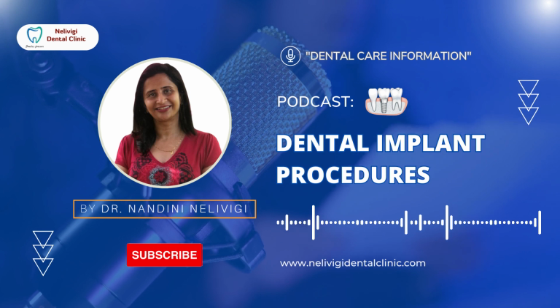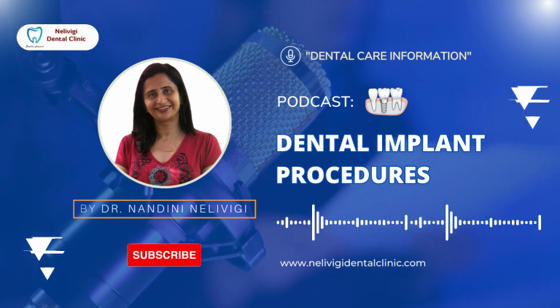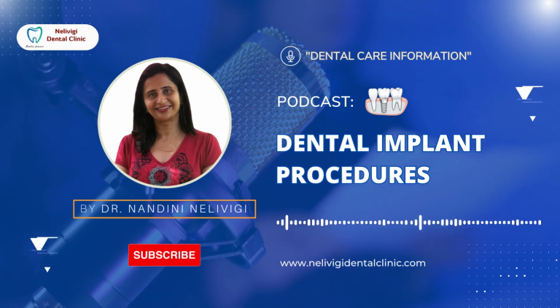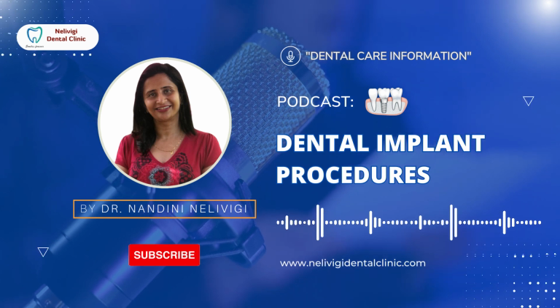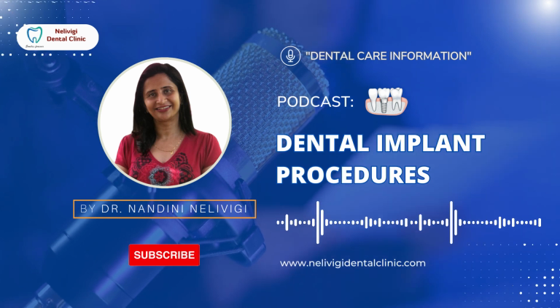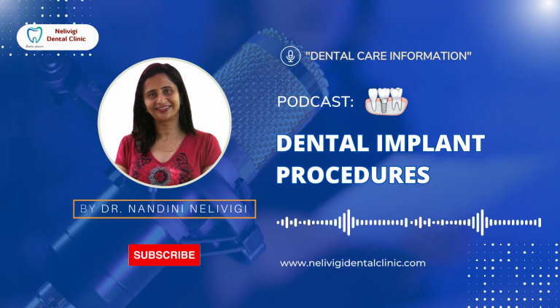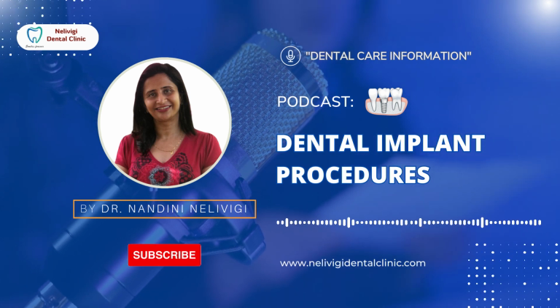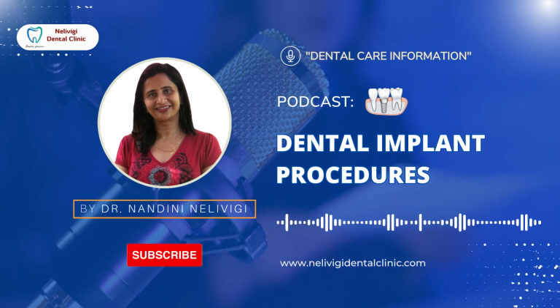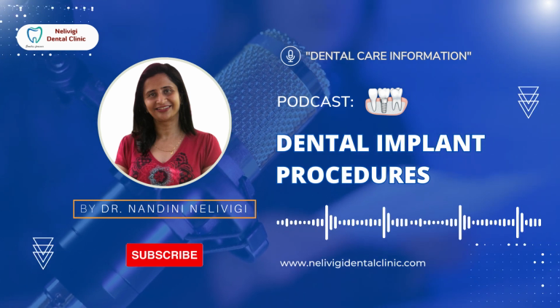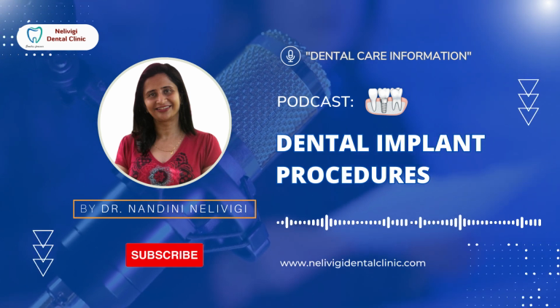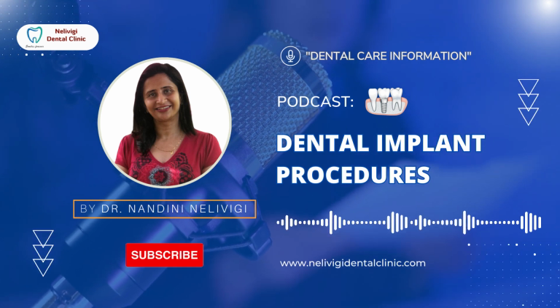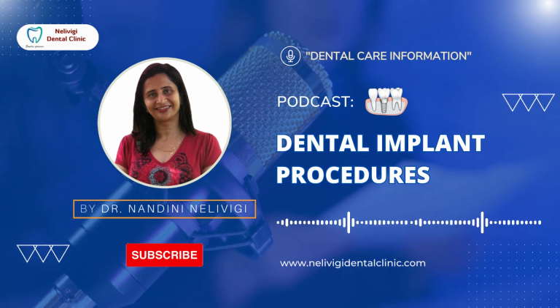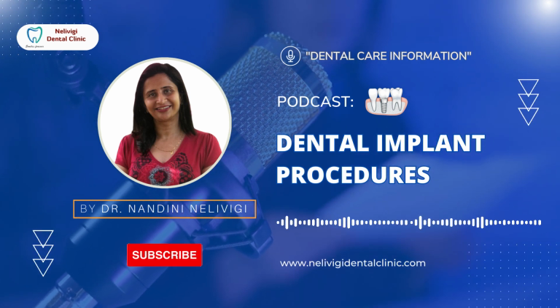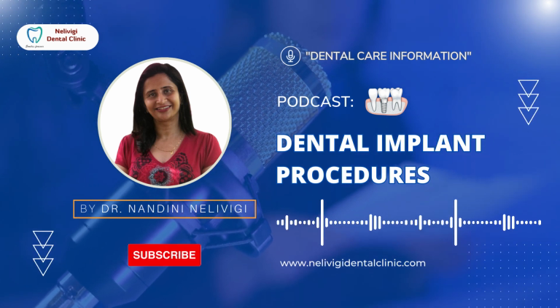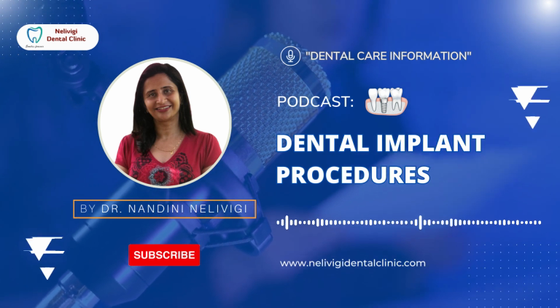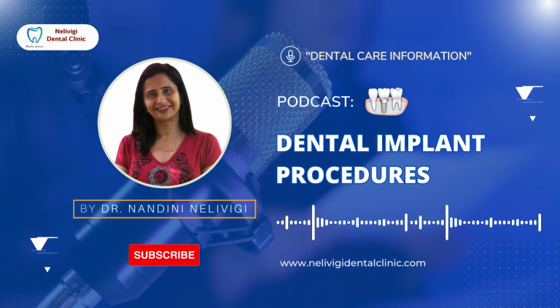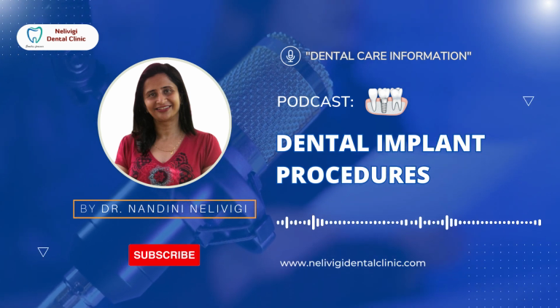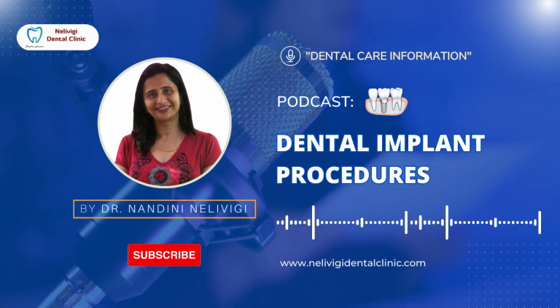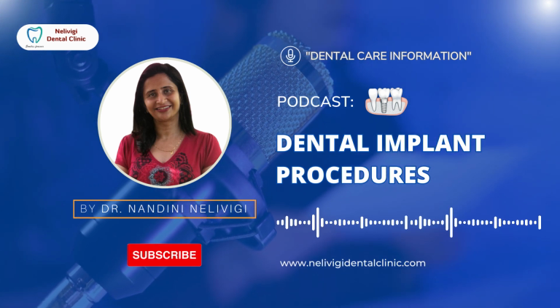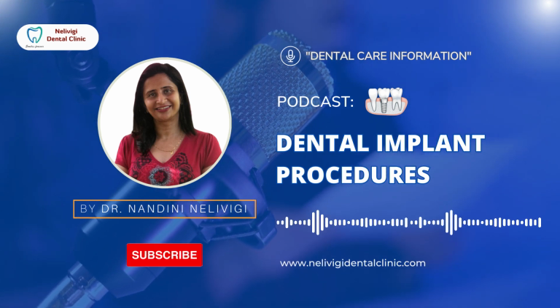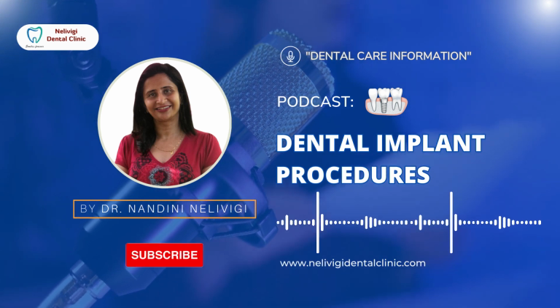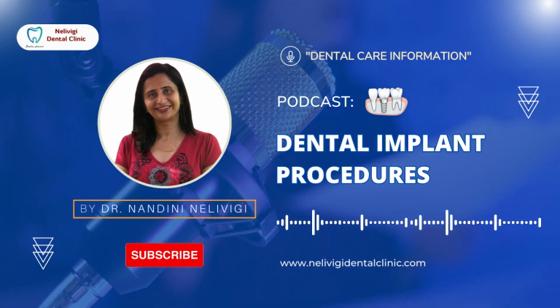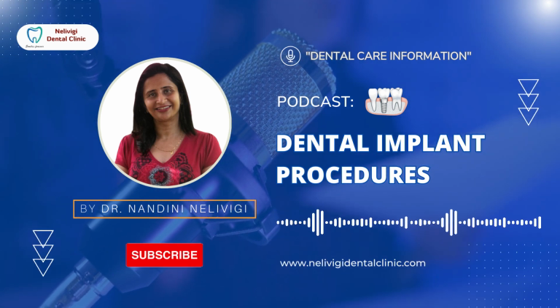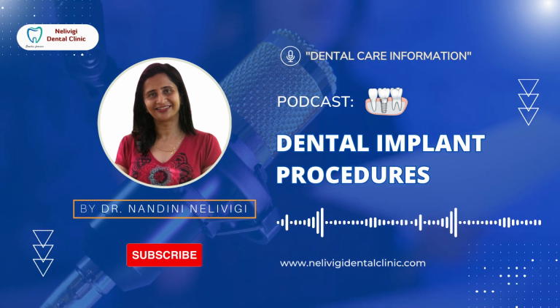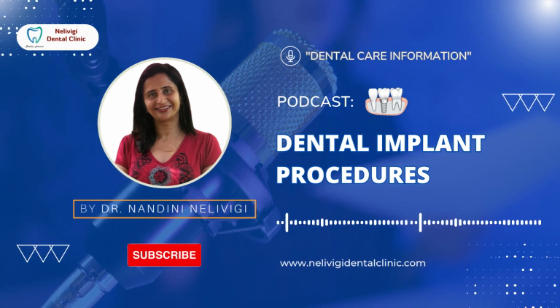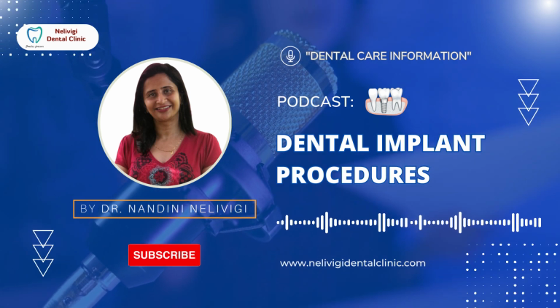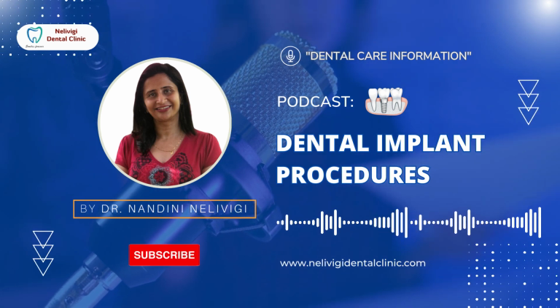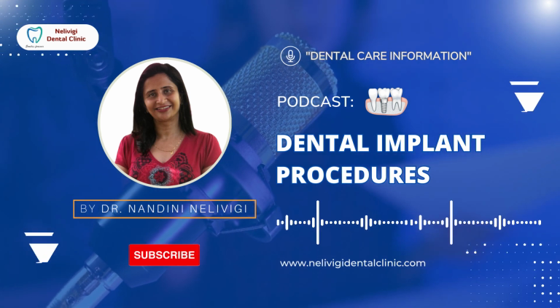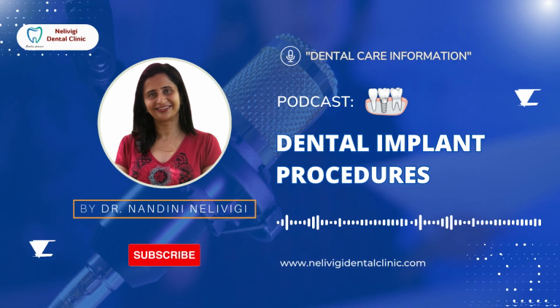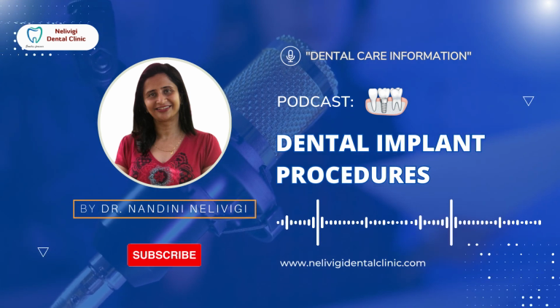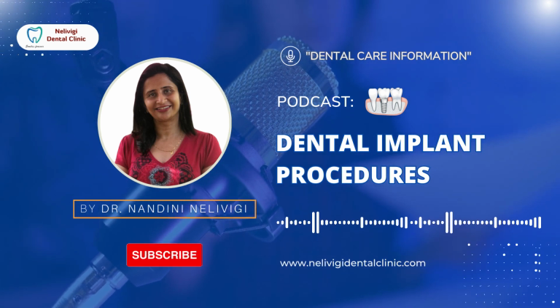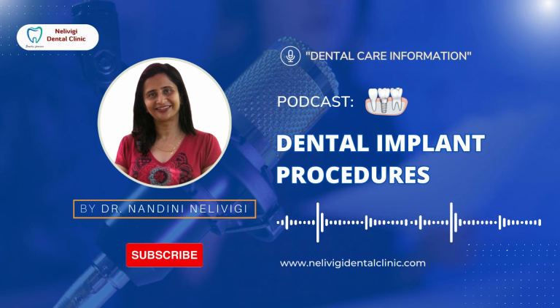To know more about dental health, stay tuned to my channel for the next episode. Thank you.